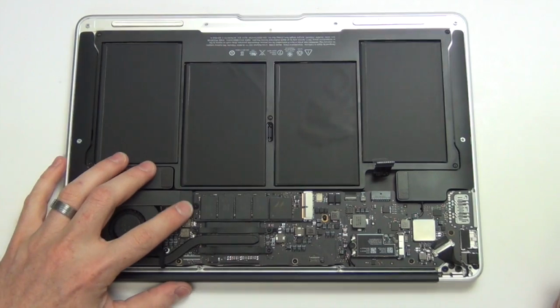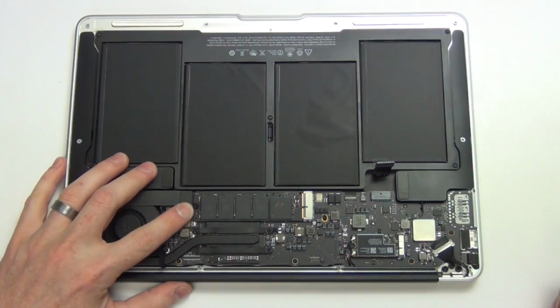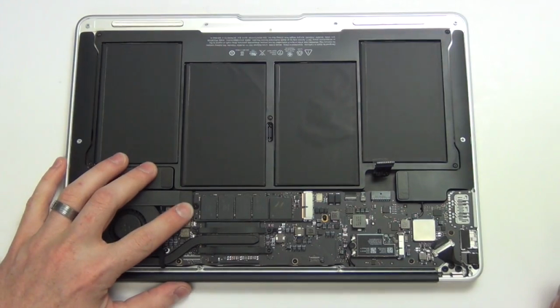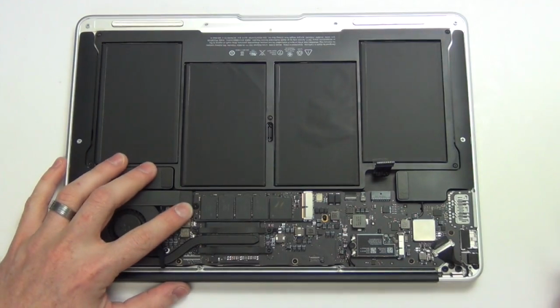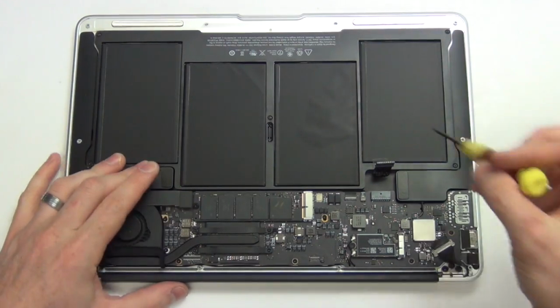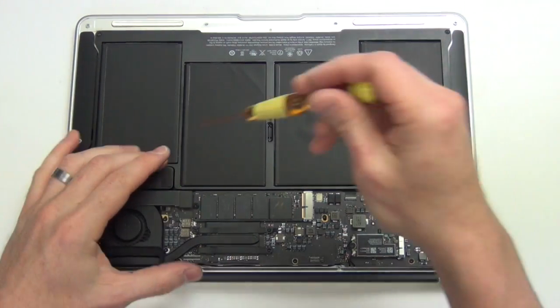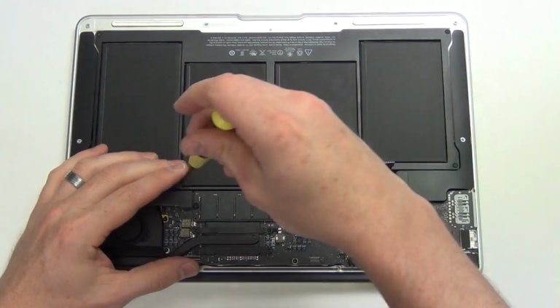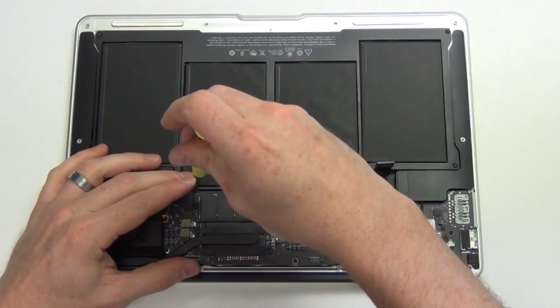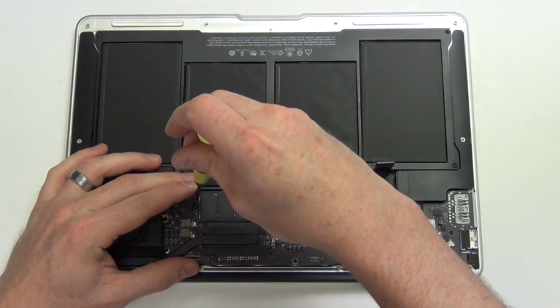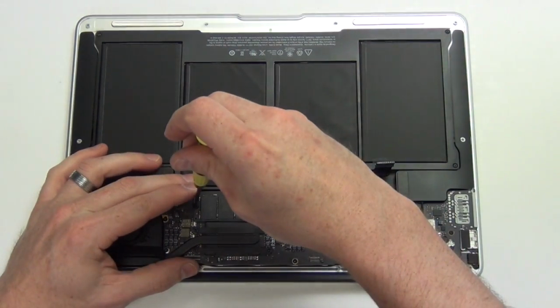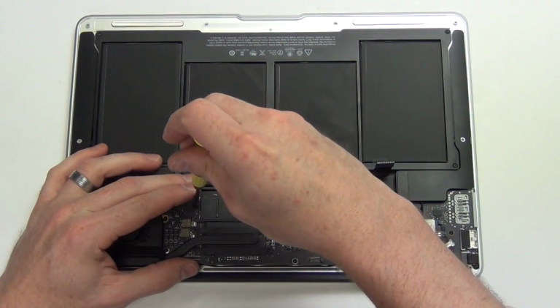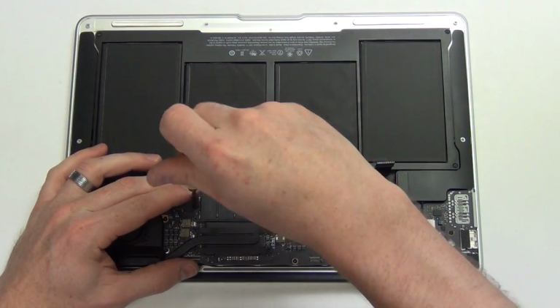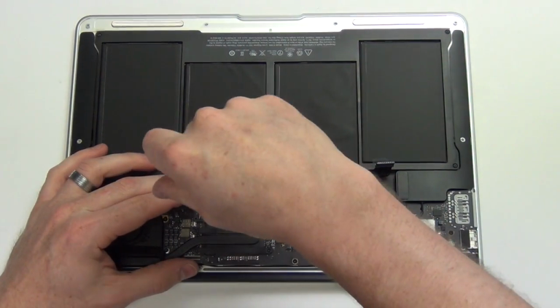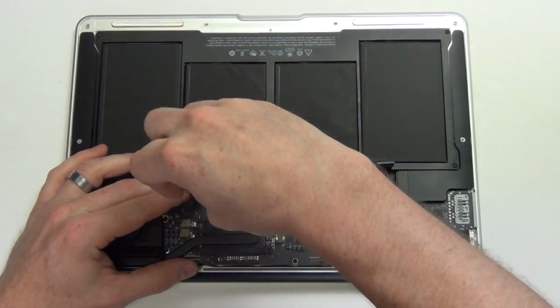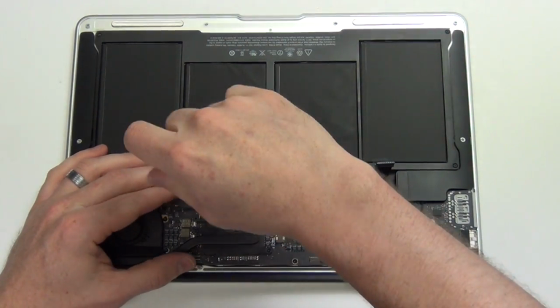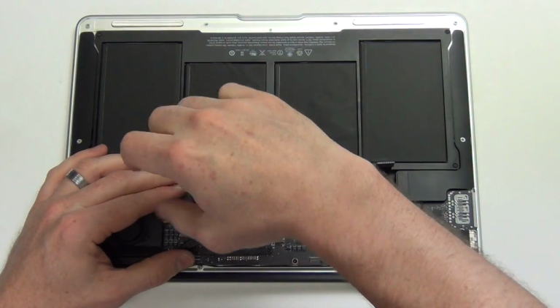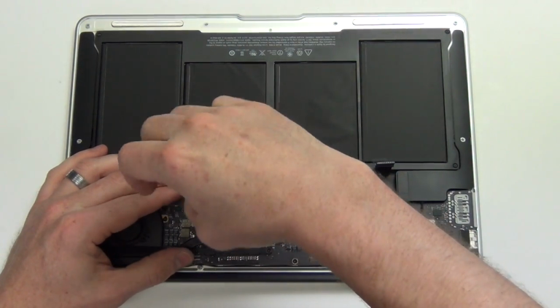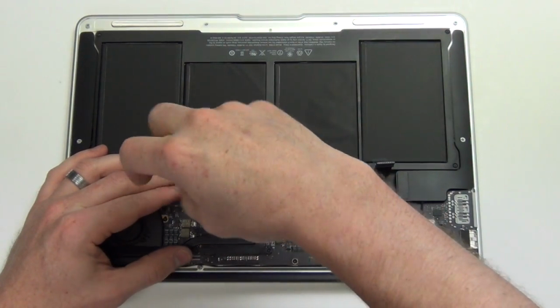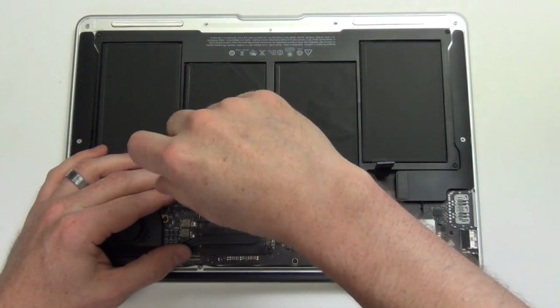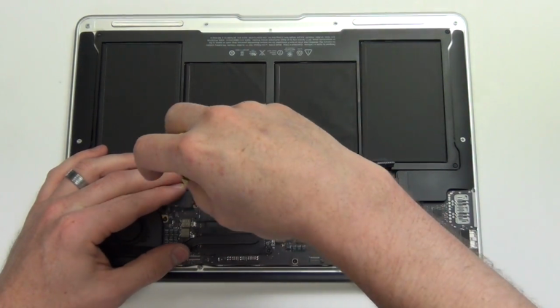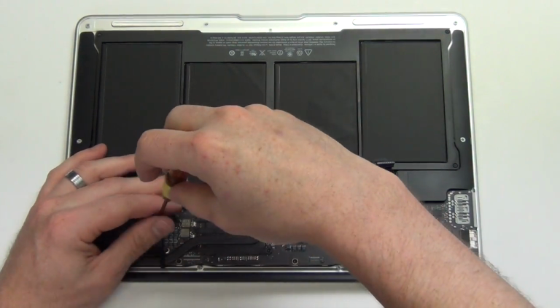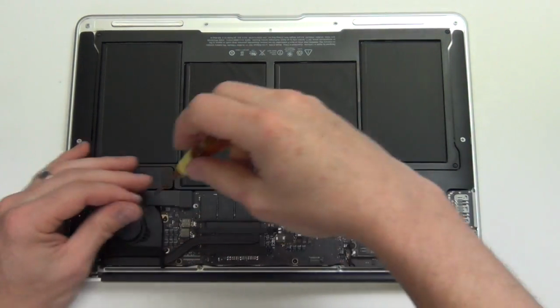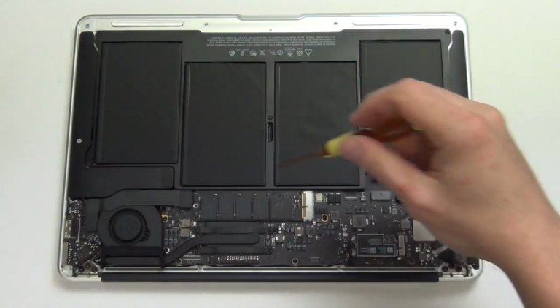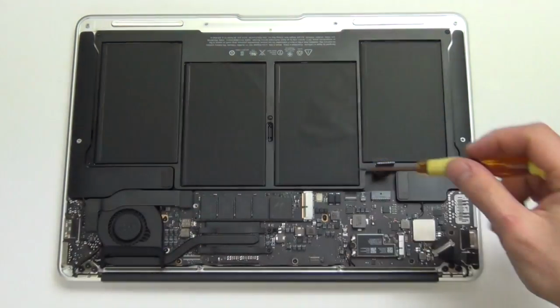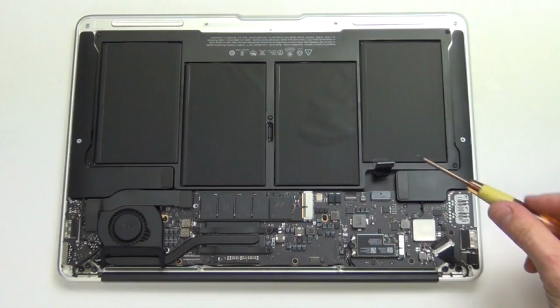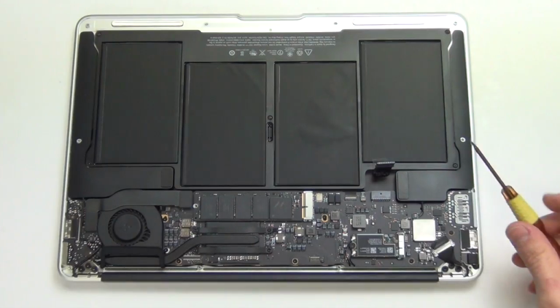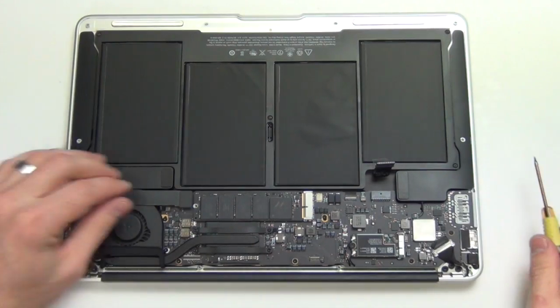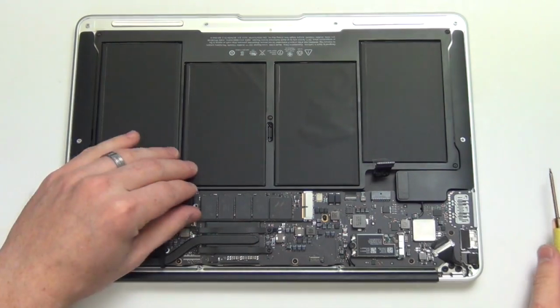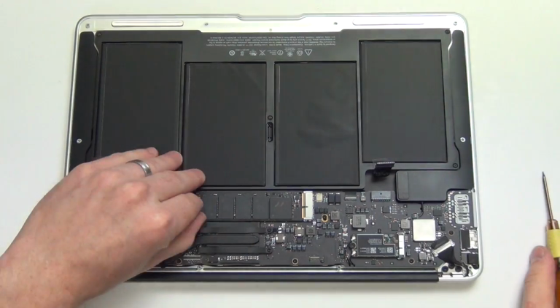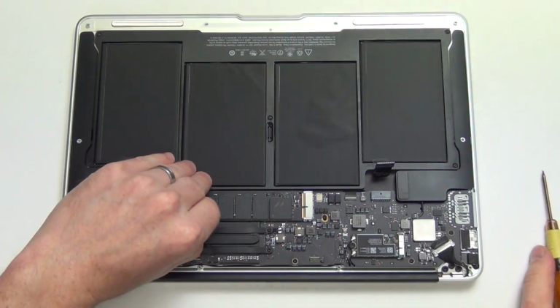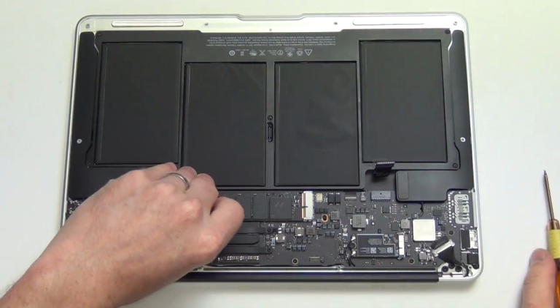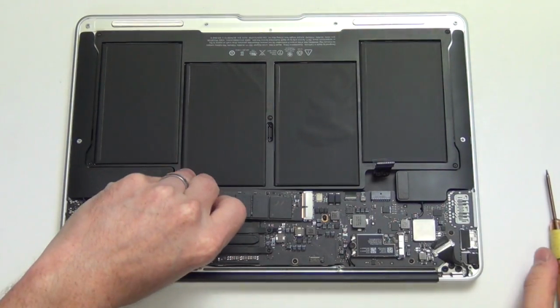Now to take out the SSD card, remove the mounting screw. It is a Torx 5 screw.